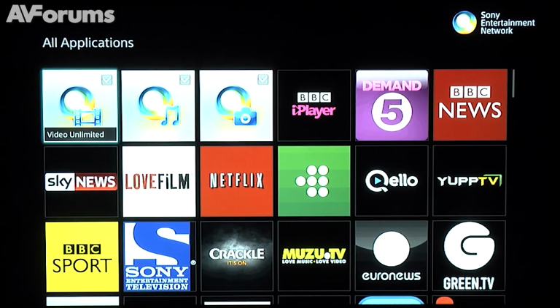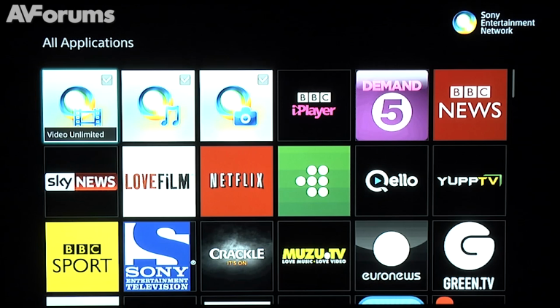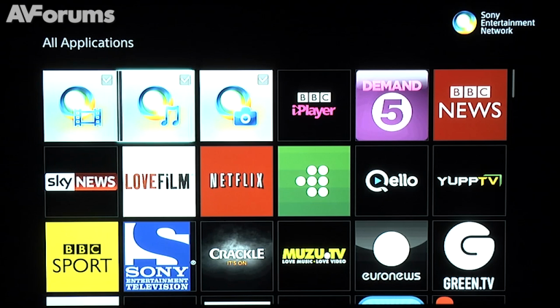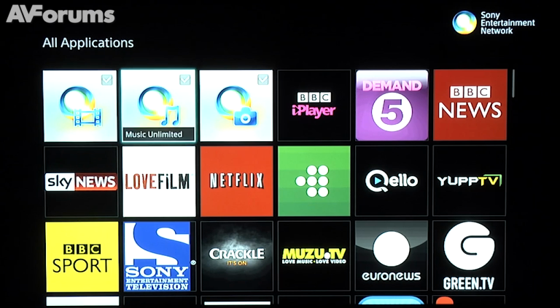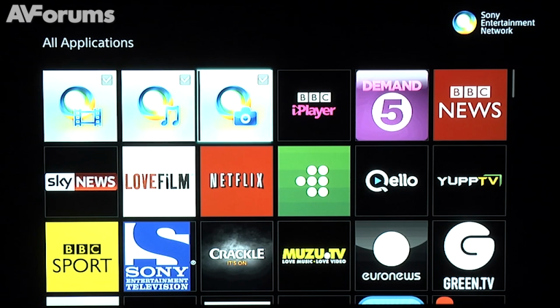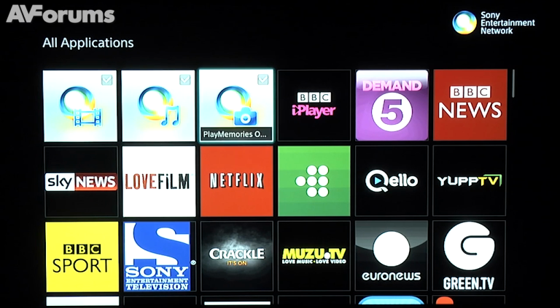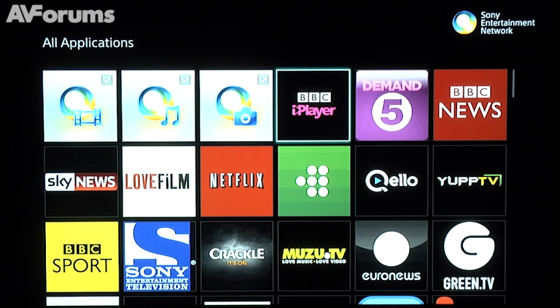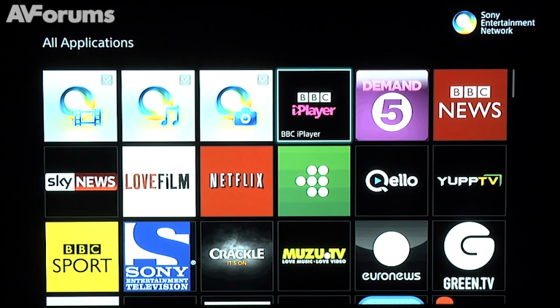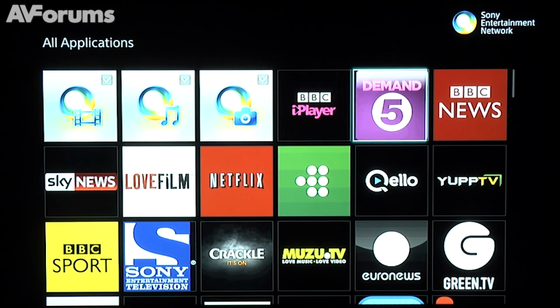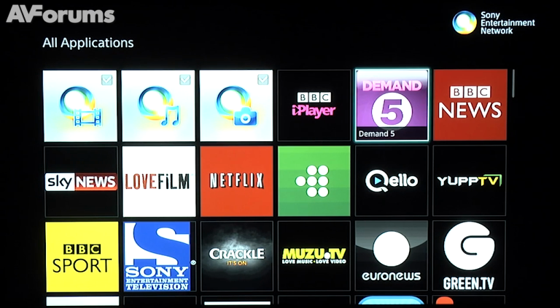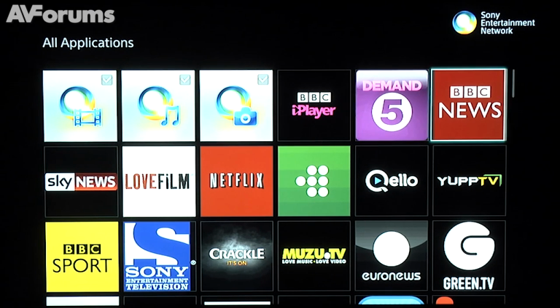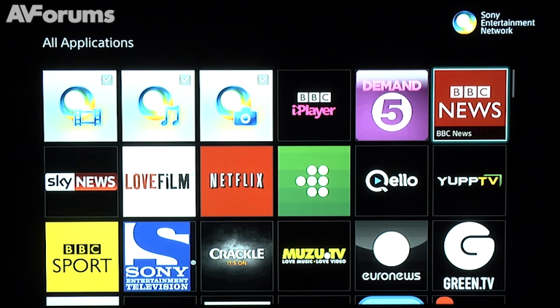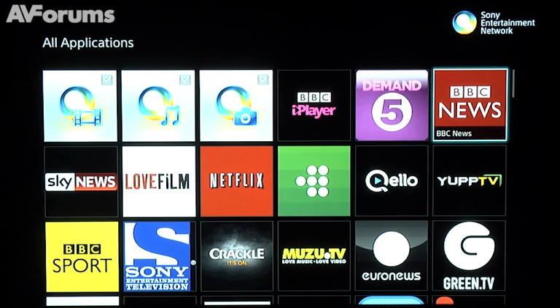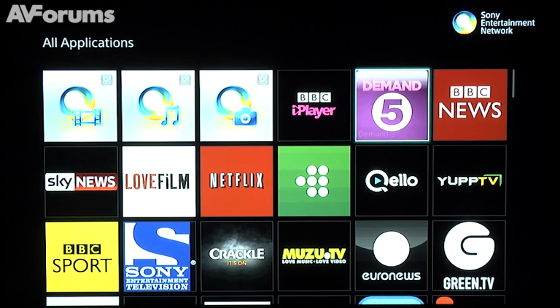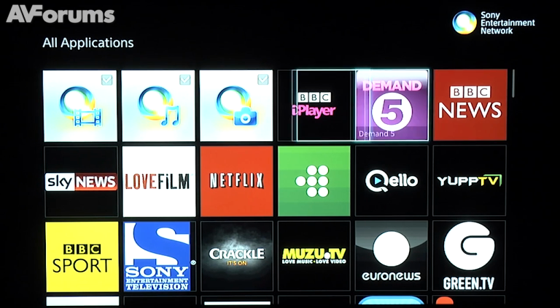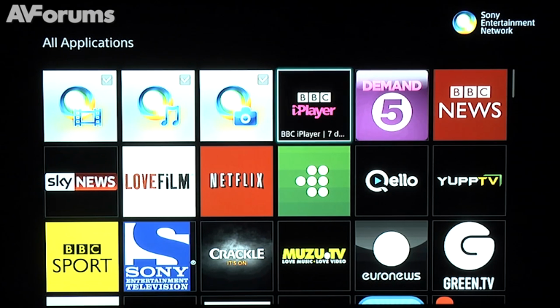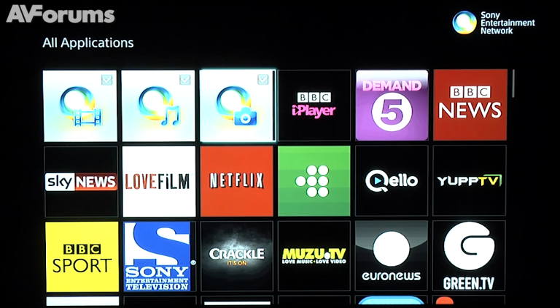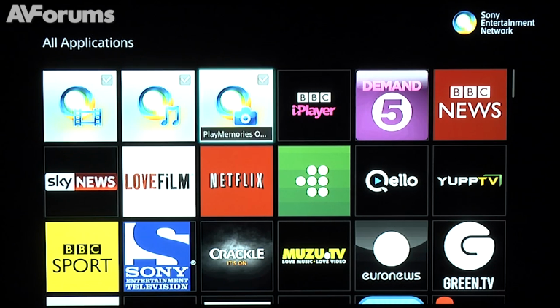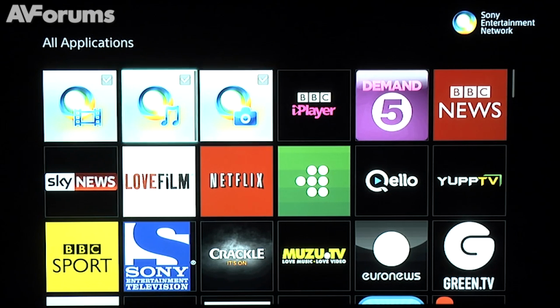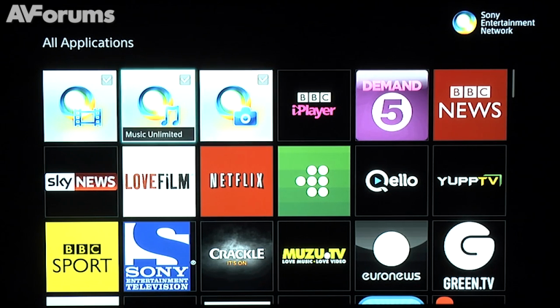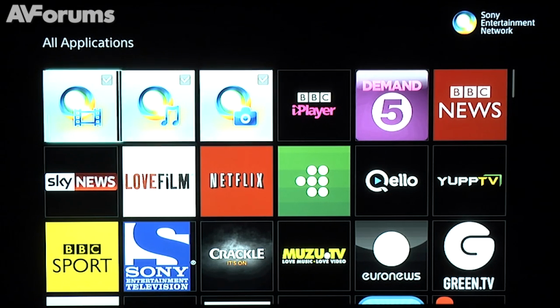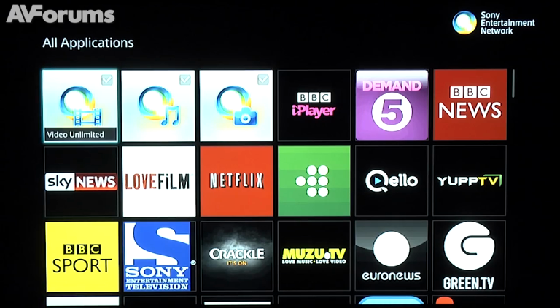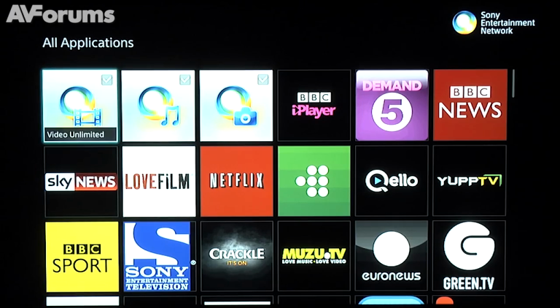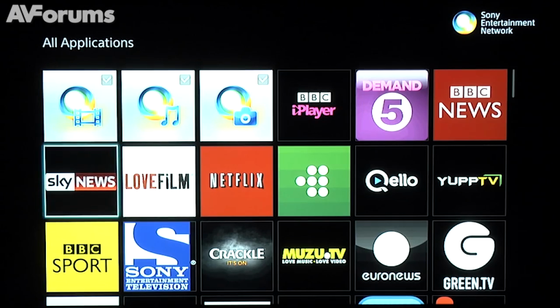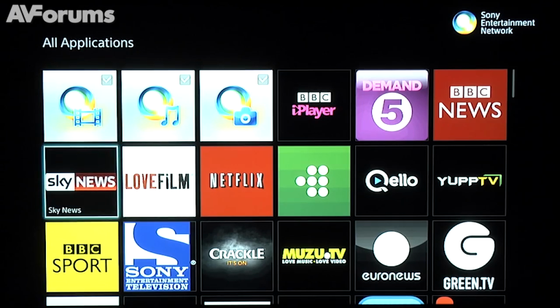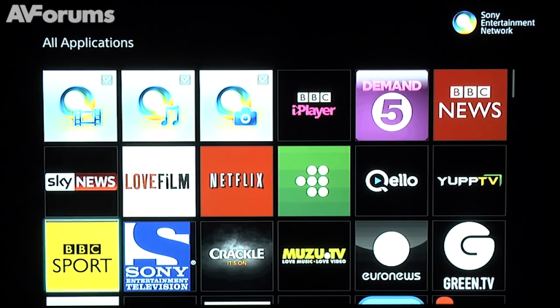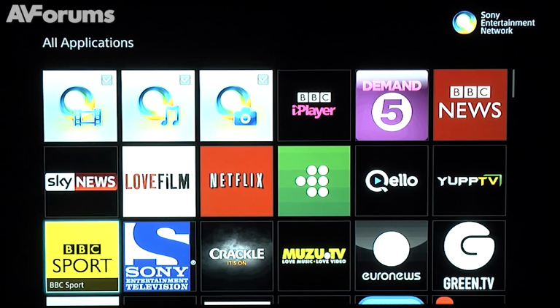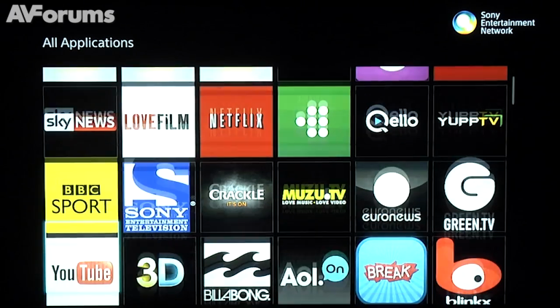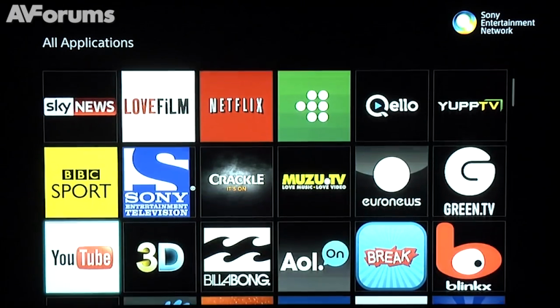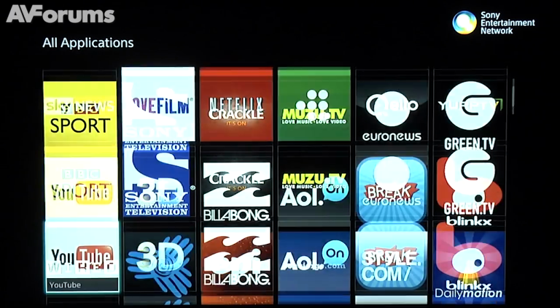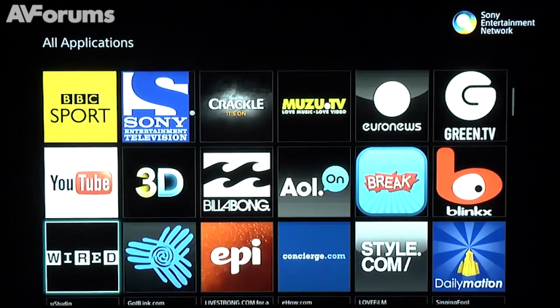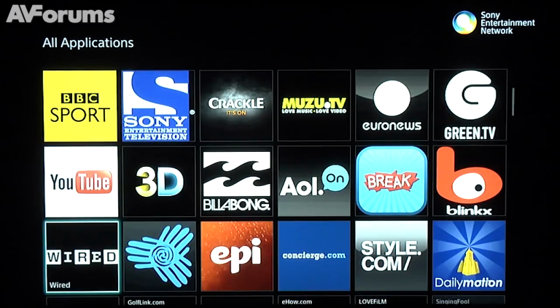We were very impressed with it. Sony's smart TV platform might not be as comprehensive as some of the competition, but there's lots of excellent services, with the emphasis, rightly, on video on demand.